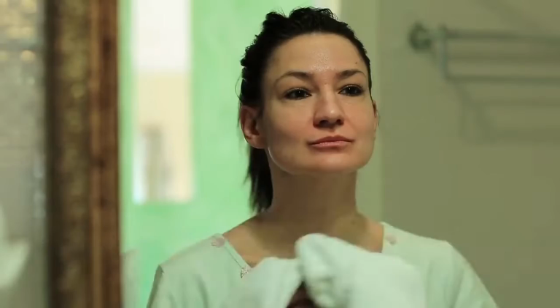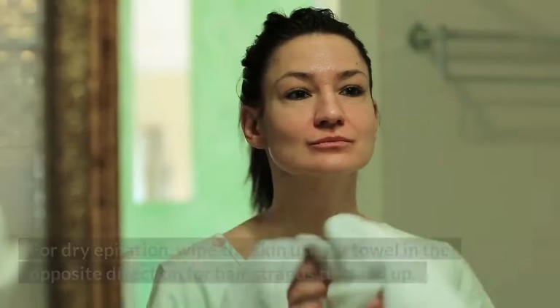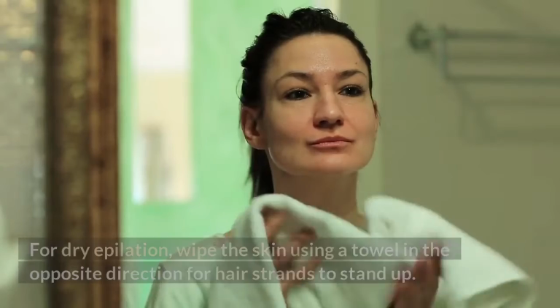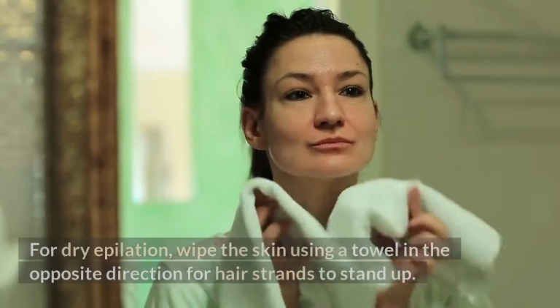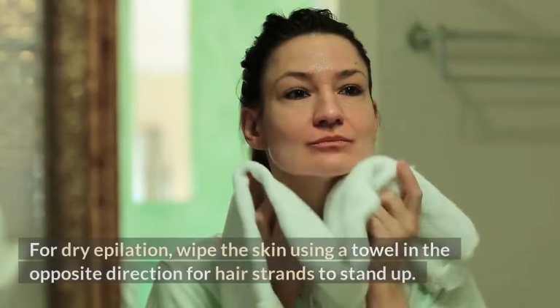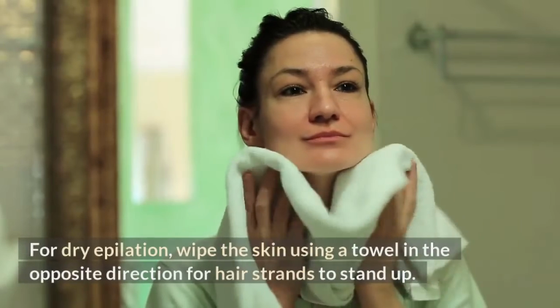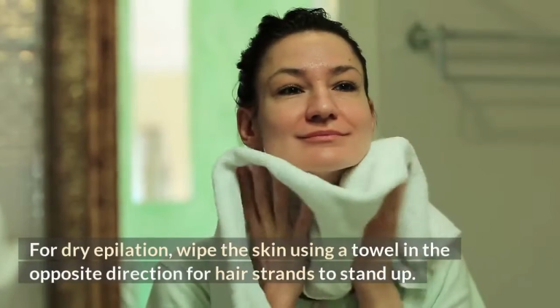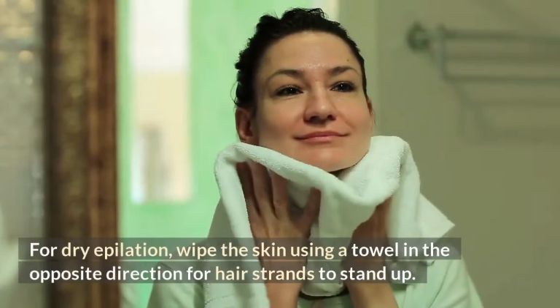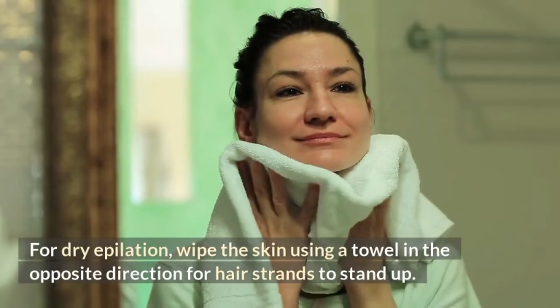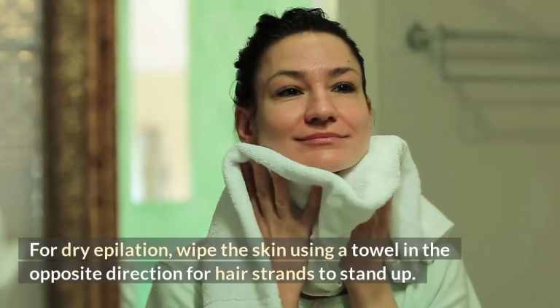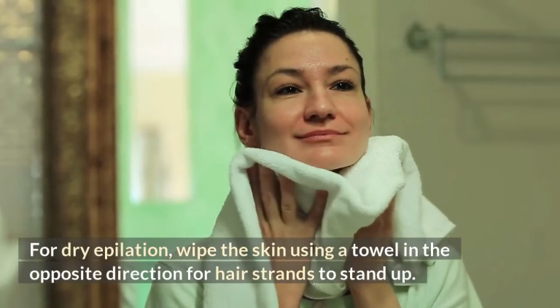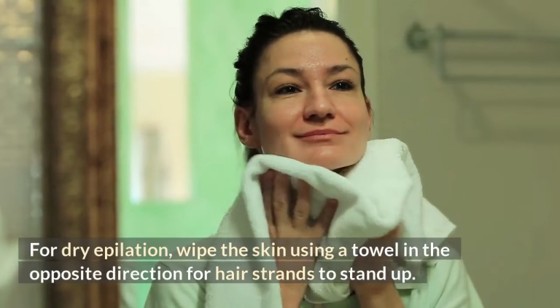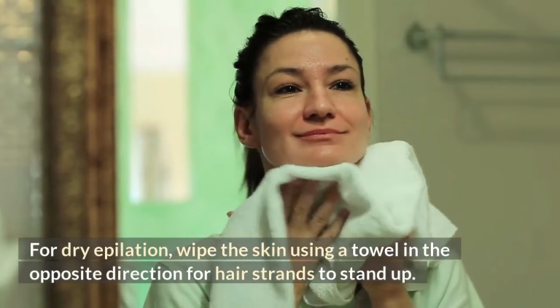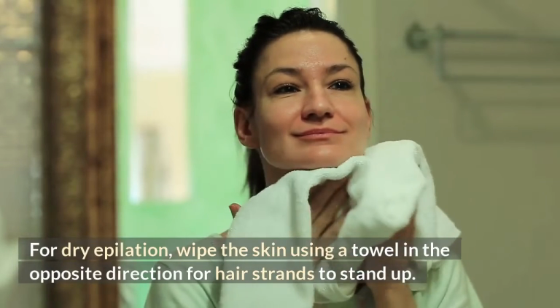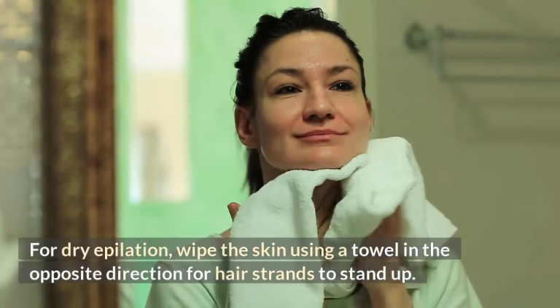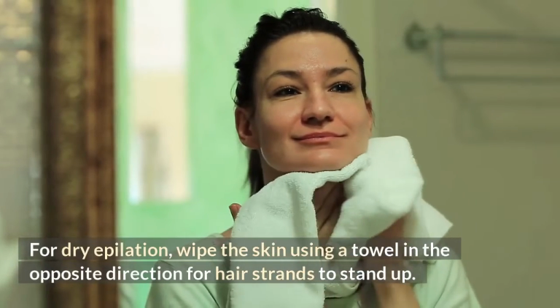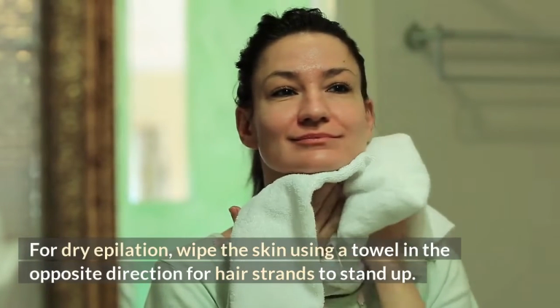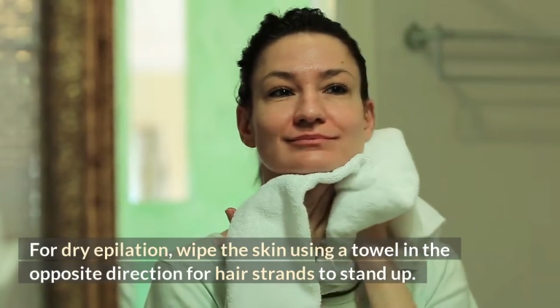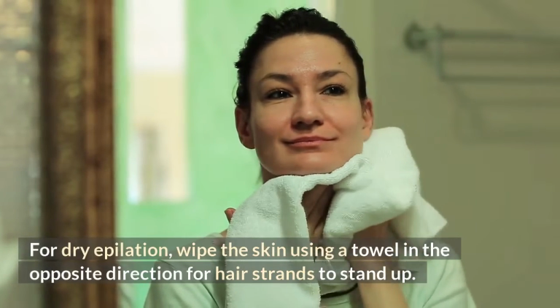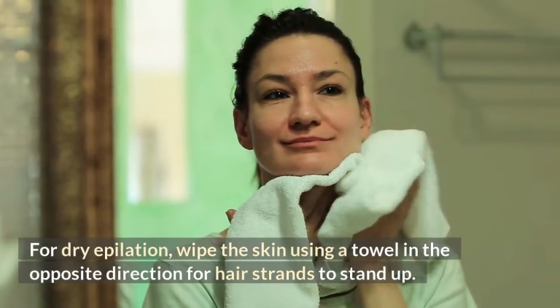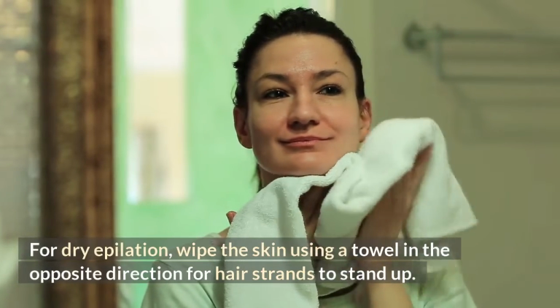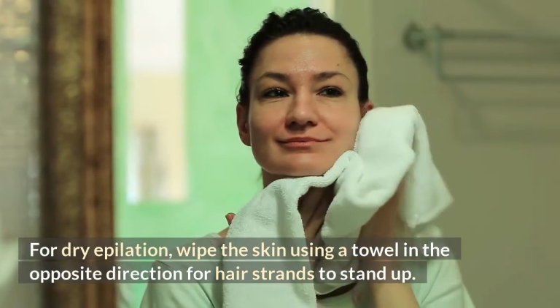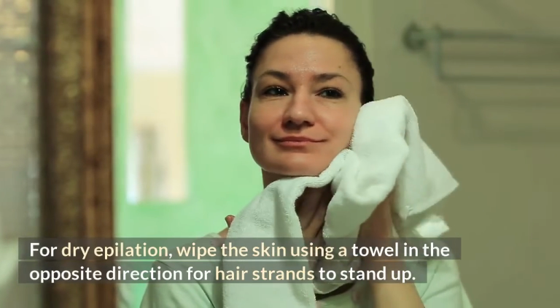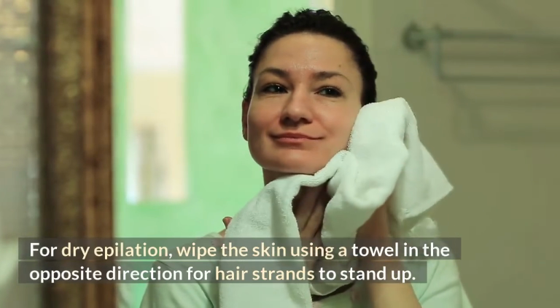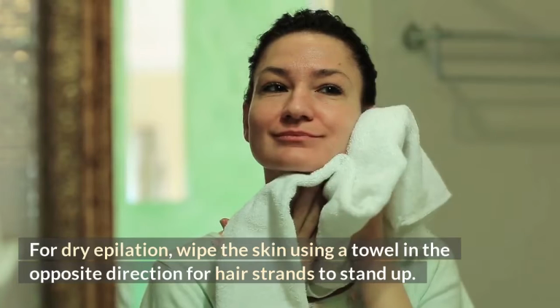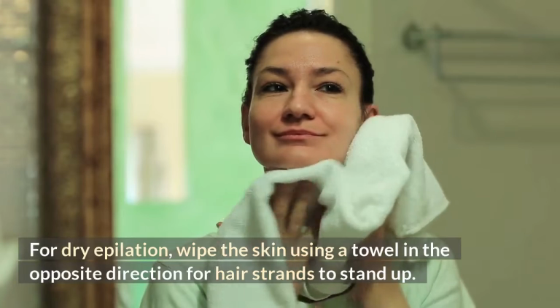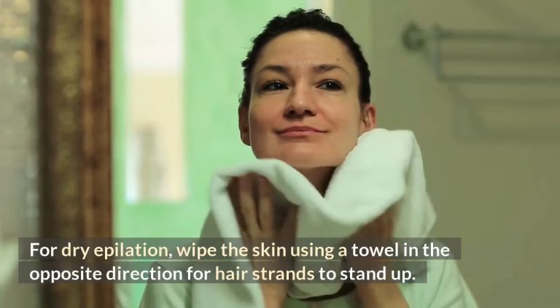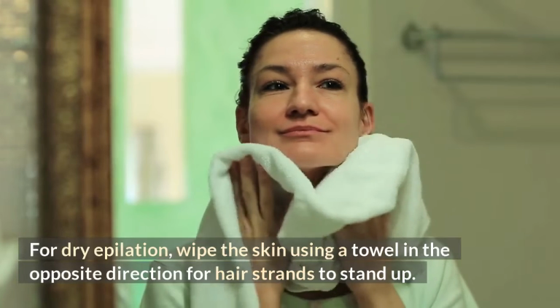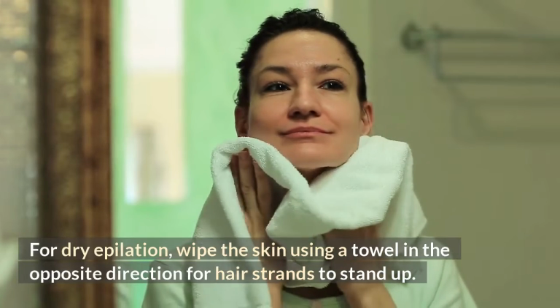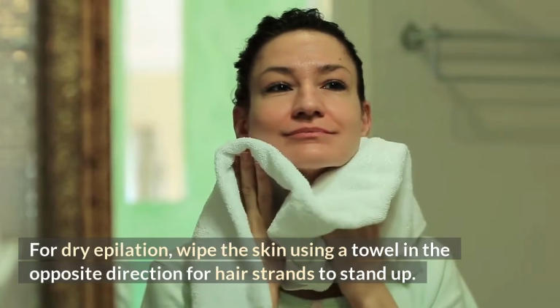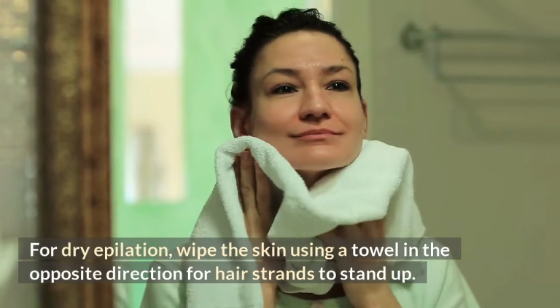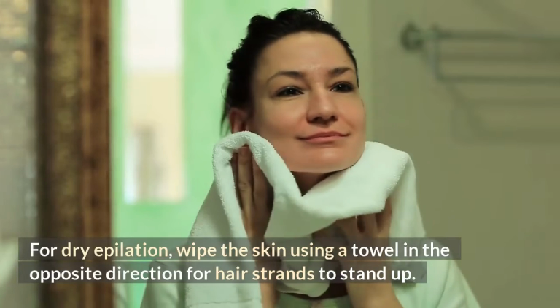For dry epilation, wipe the skin using a towel in the opposite direction for hair strands to stand up.